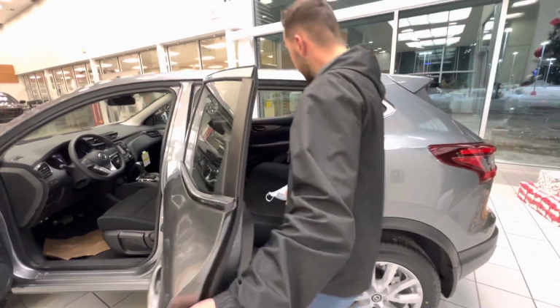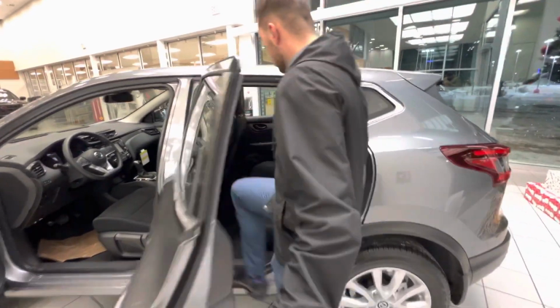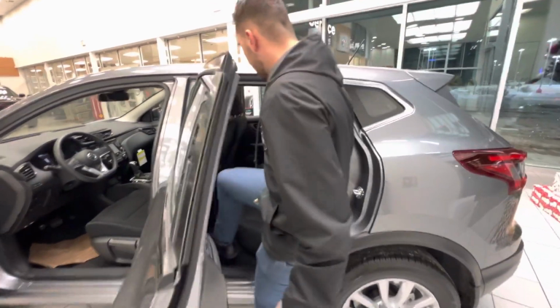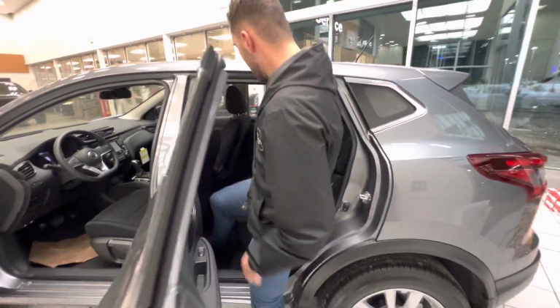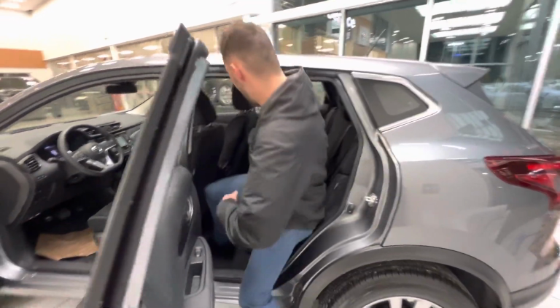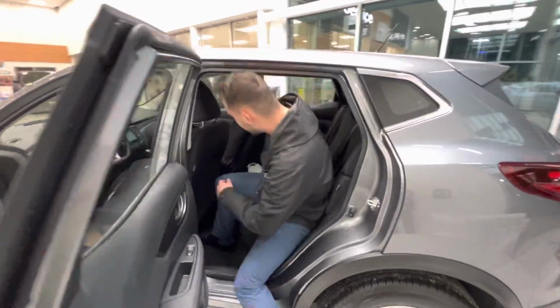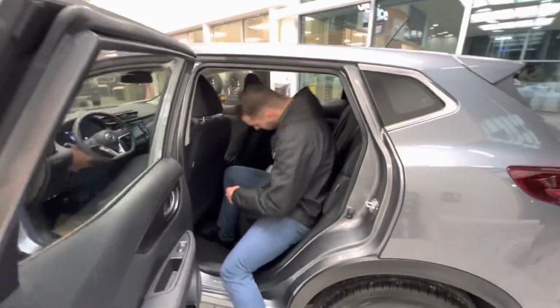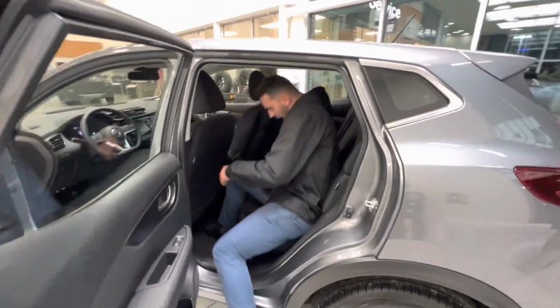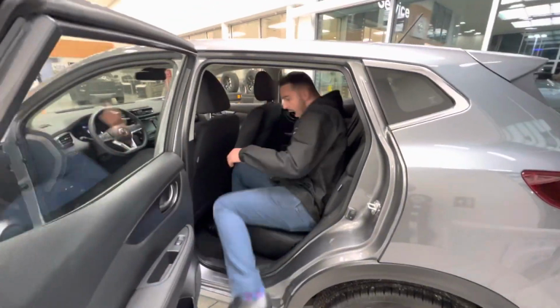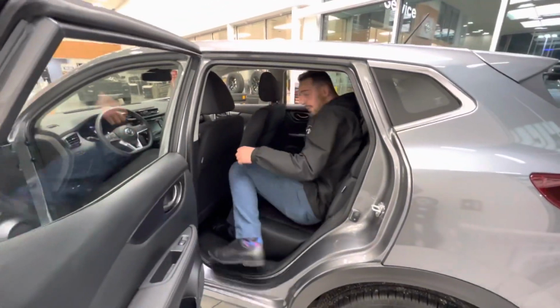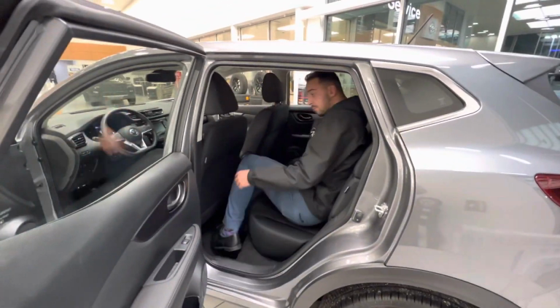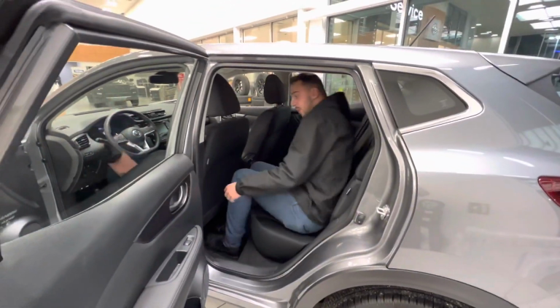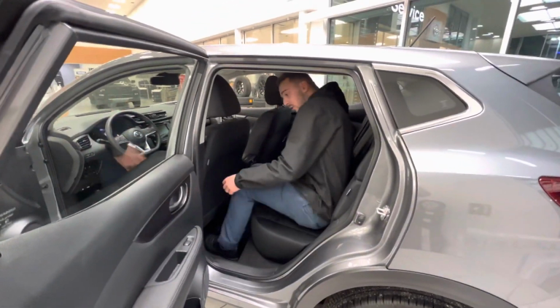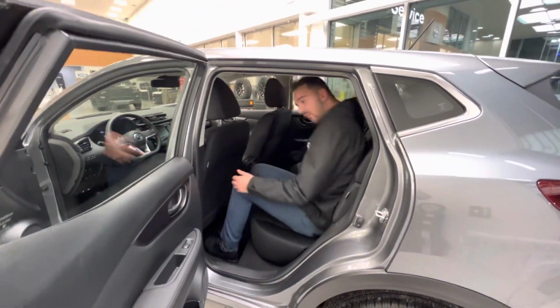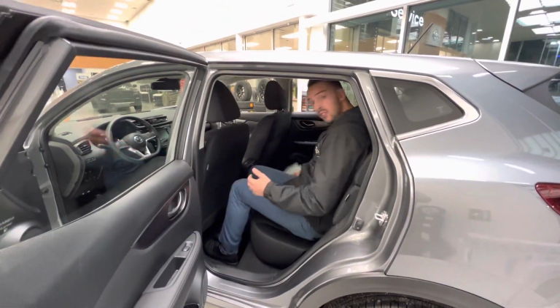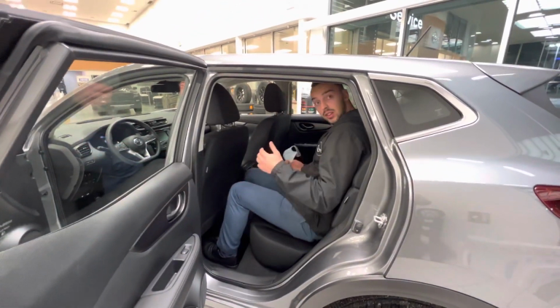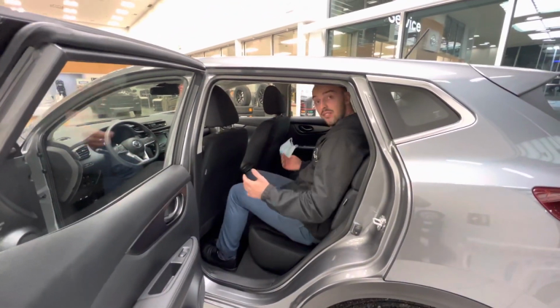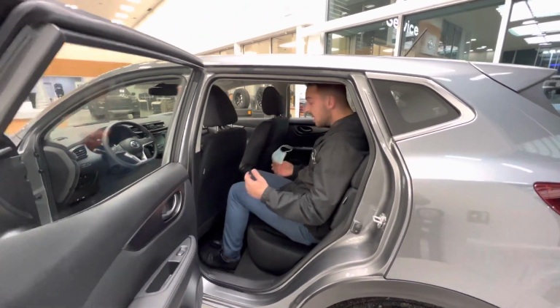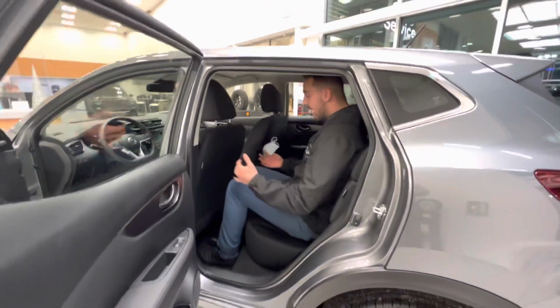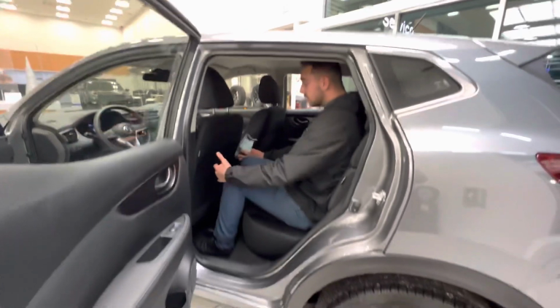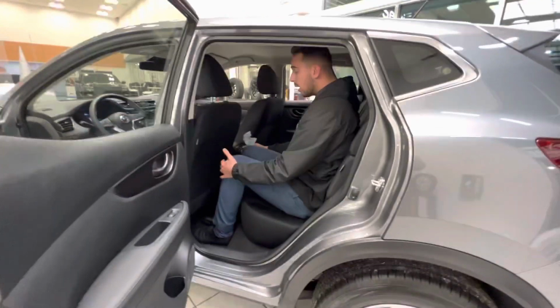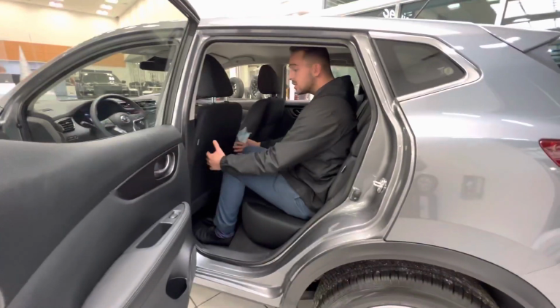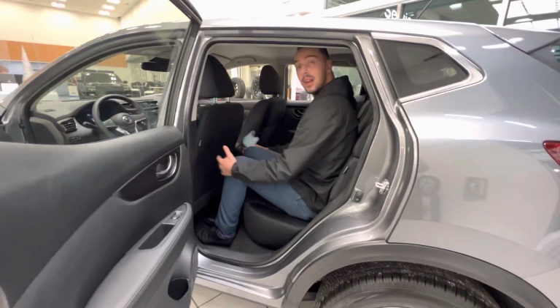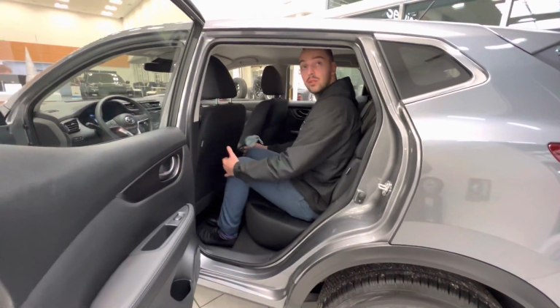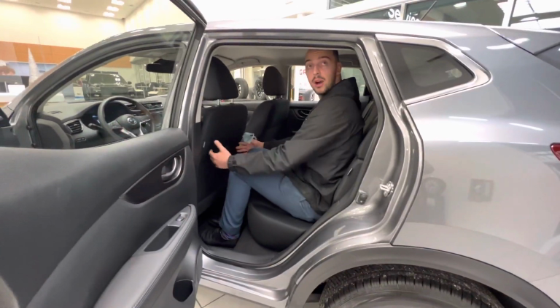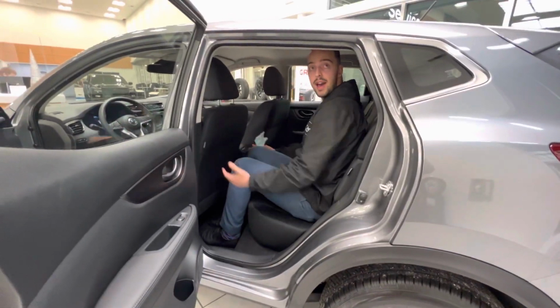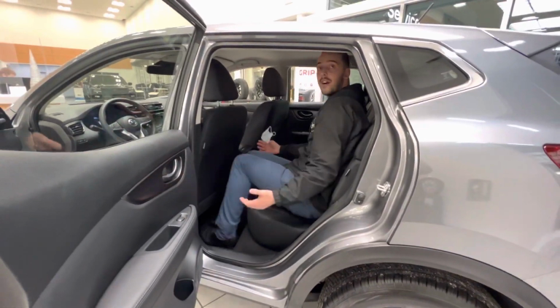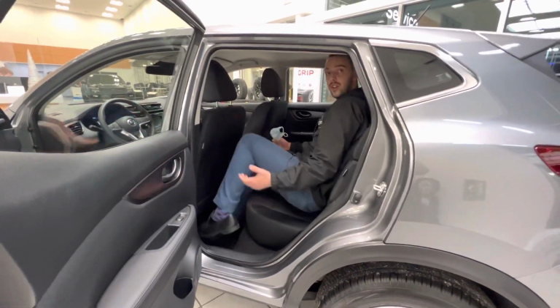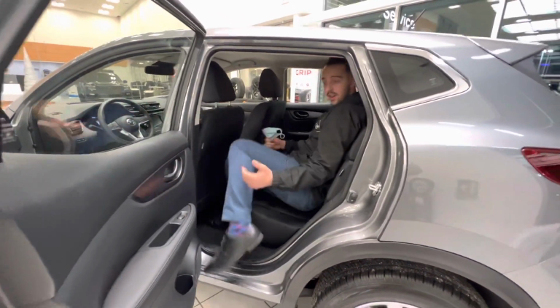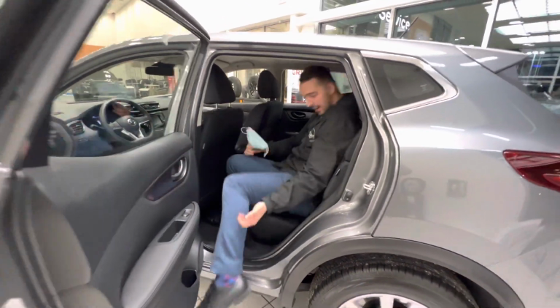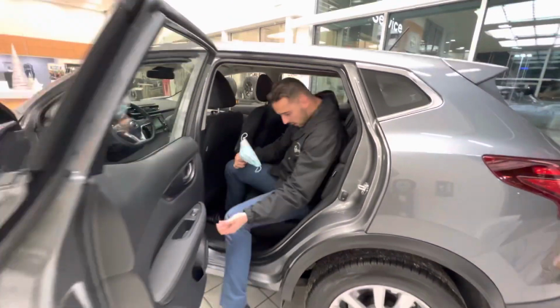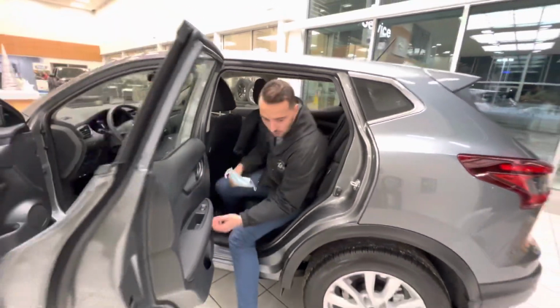Follow me through the back to give you an idea of the room. I'm about 5'11" and look how much leg room I have back here.